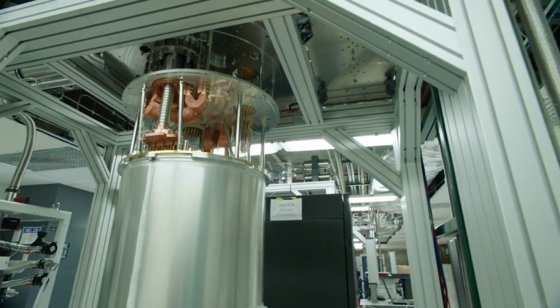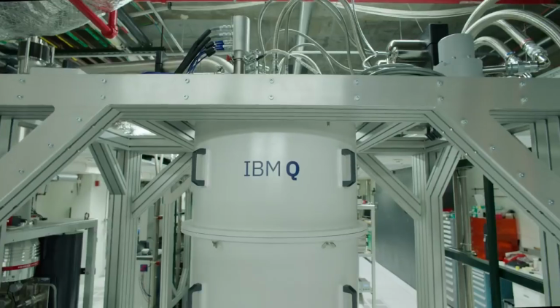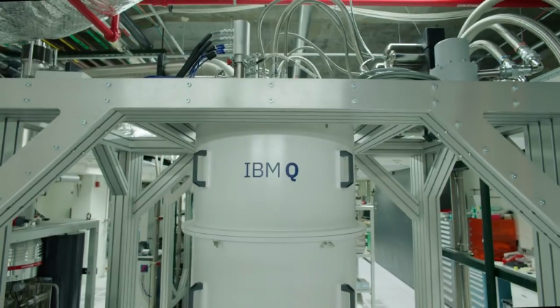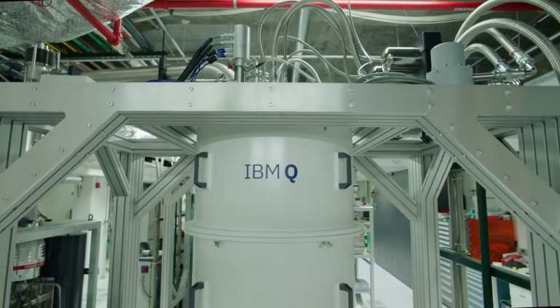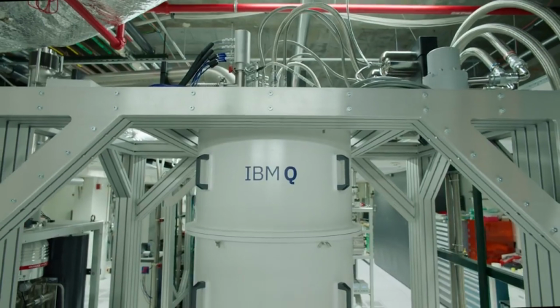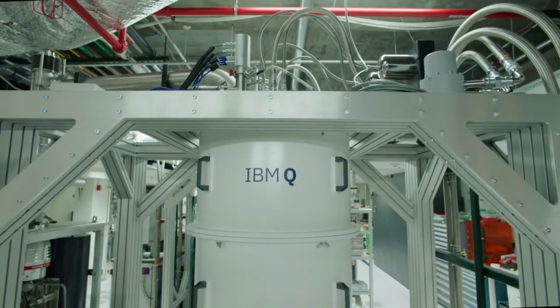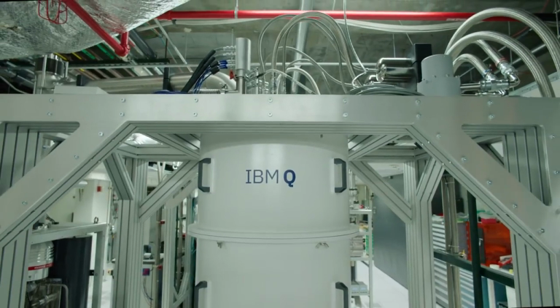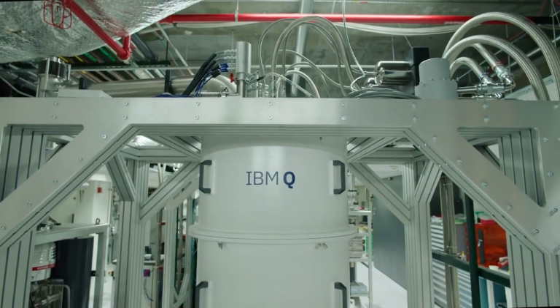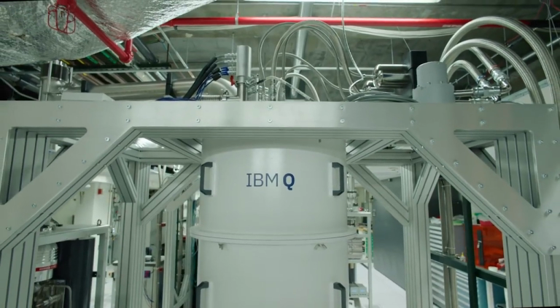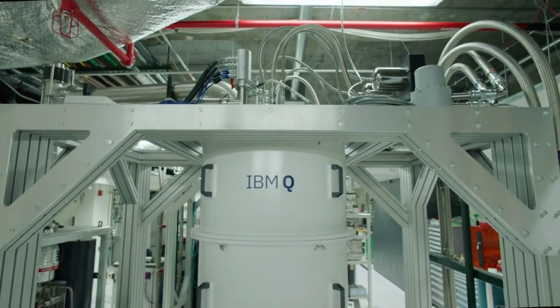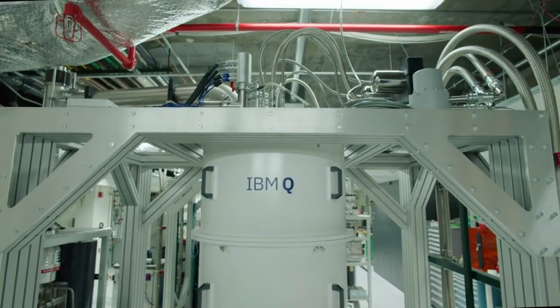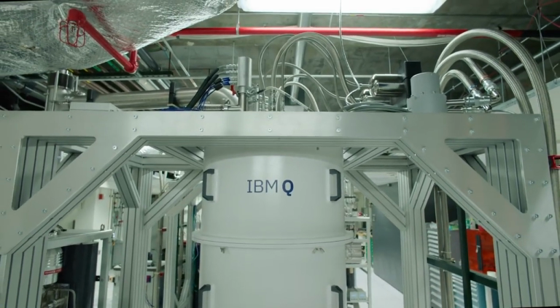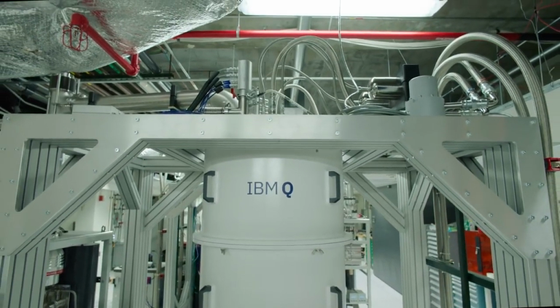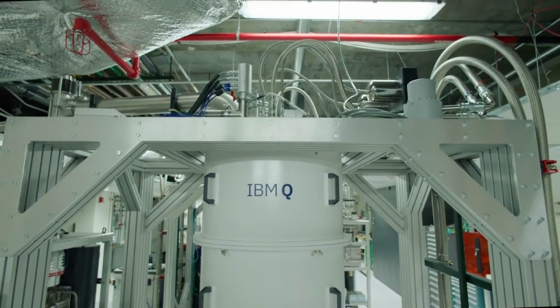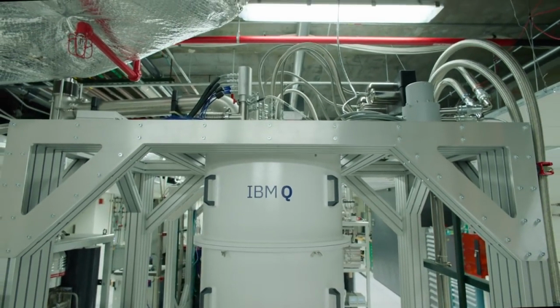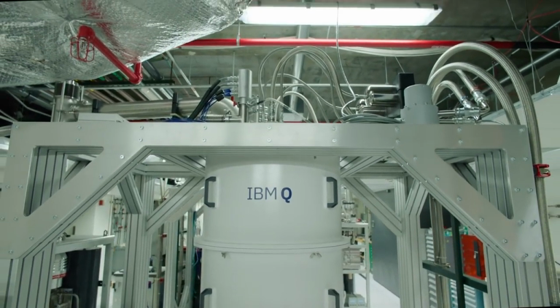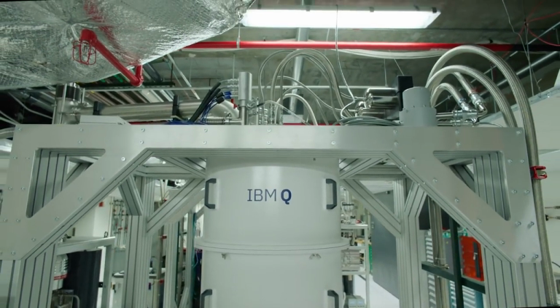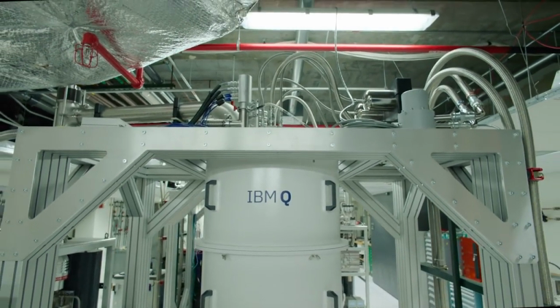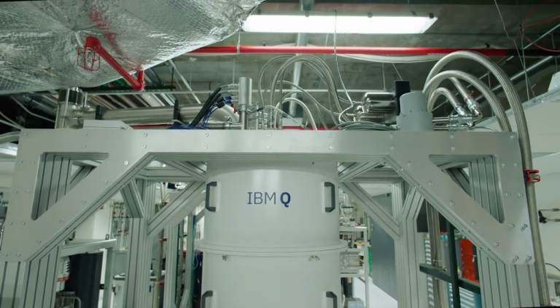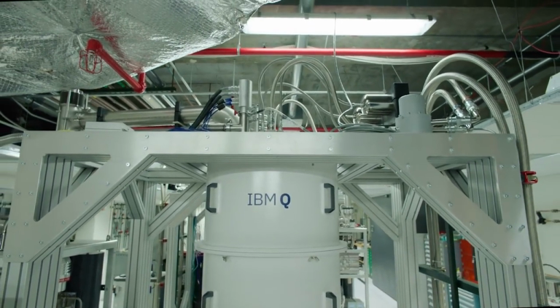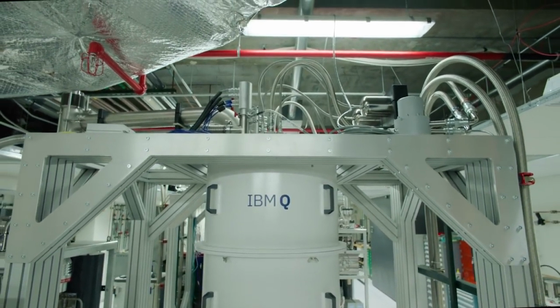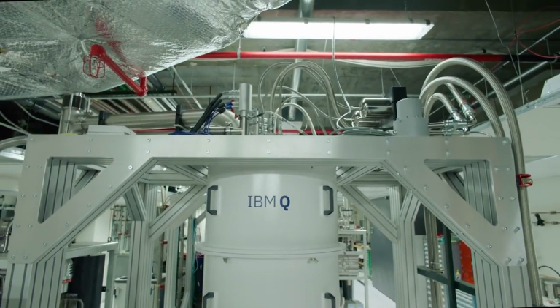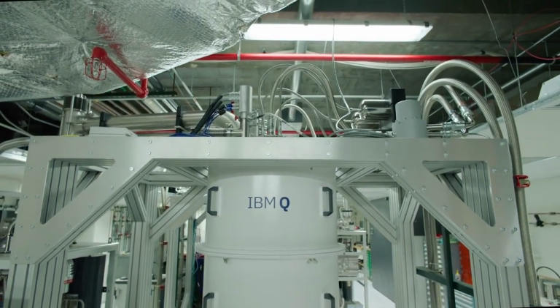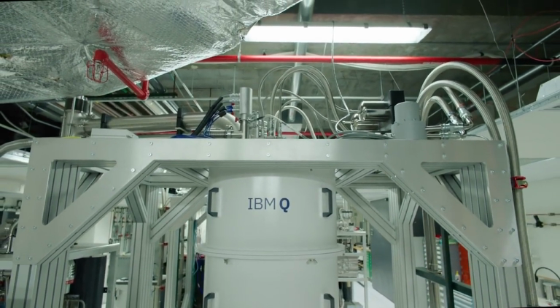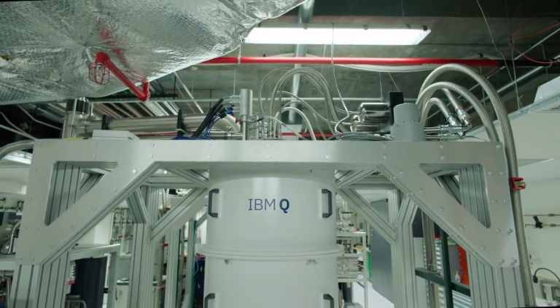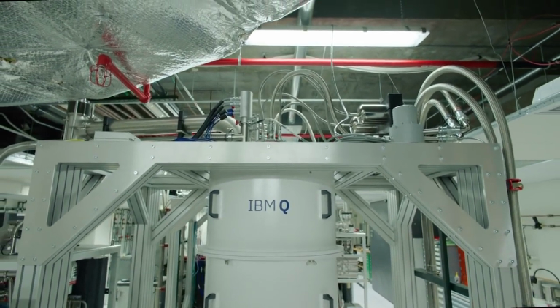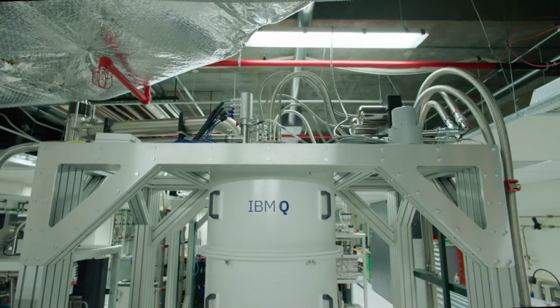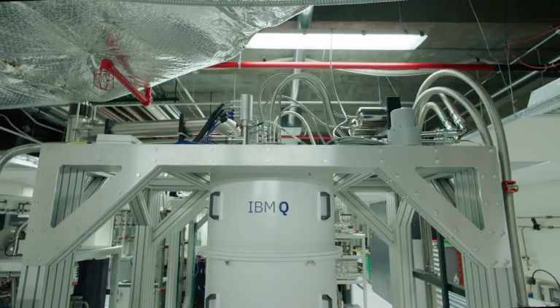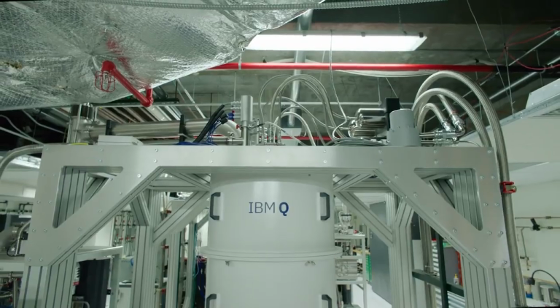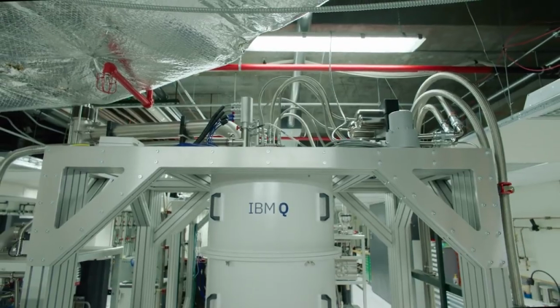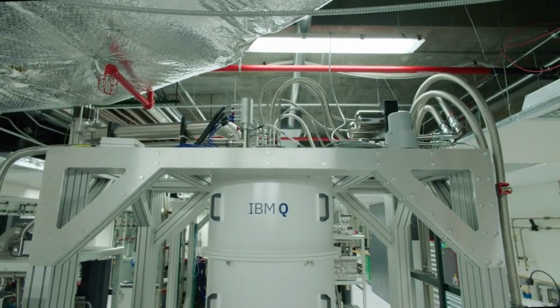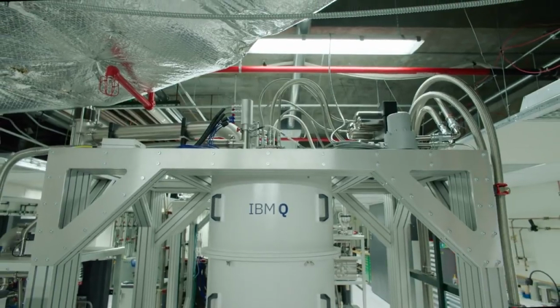Join us and experience Sounds of IBM — the IBM Q Computation Center.